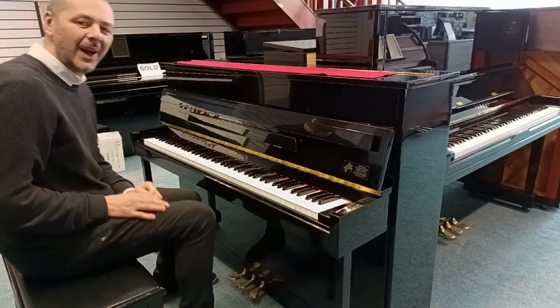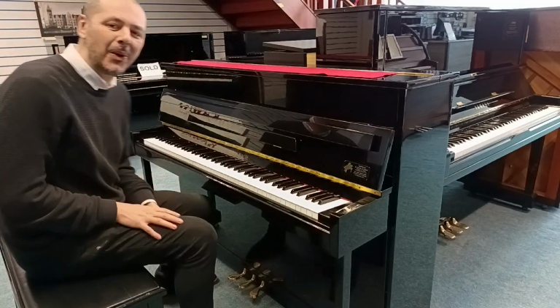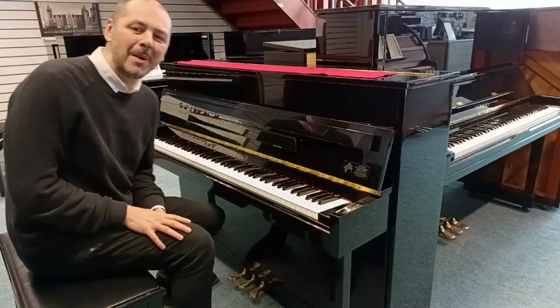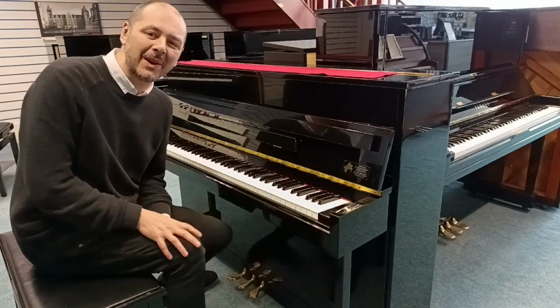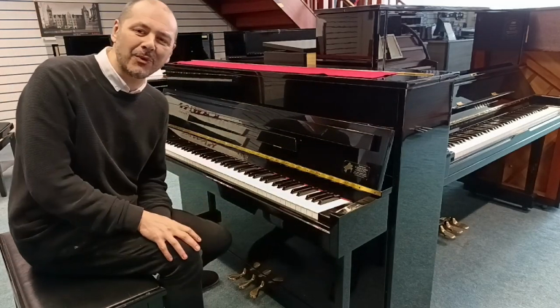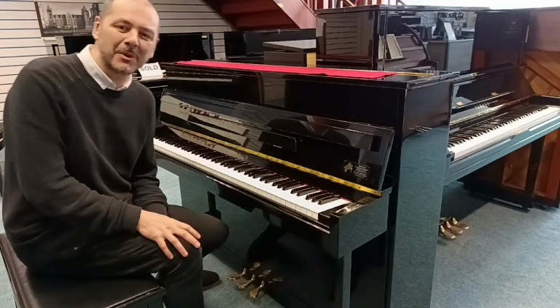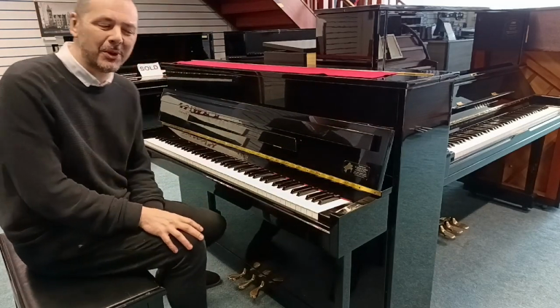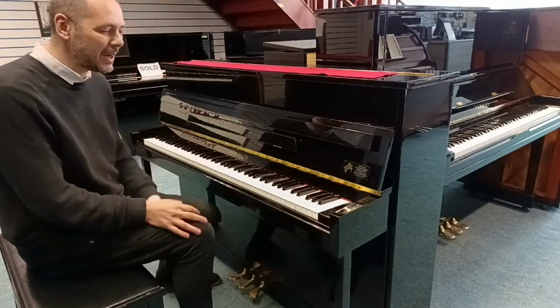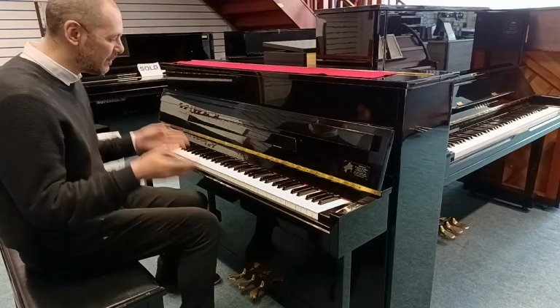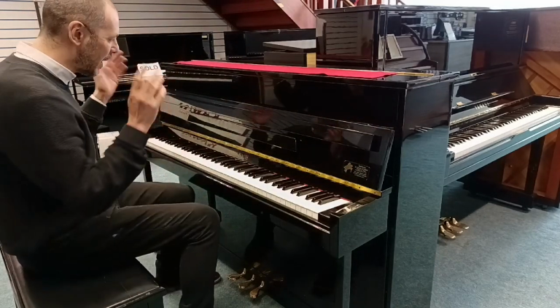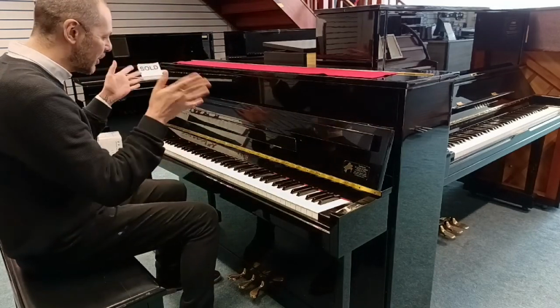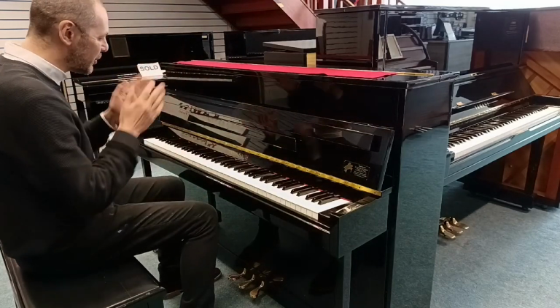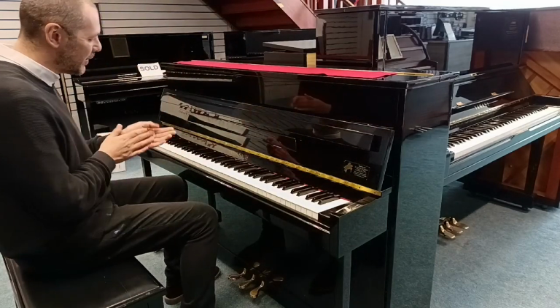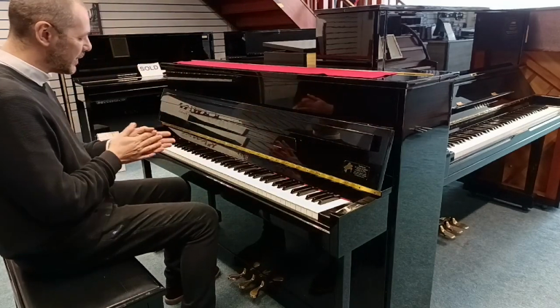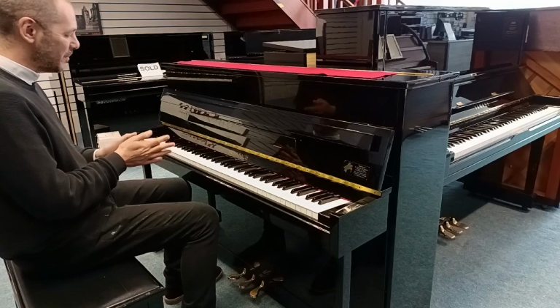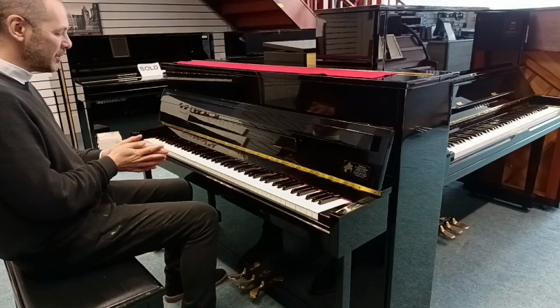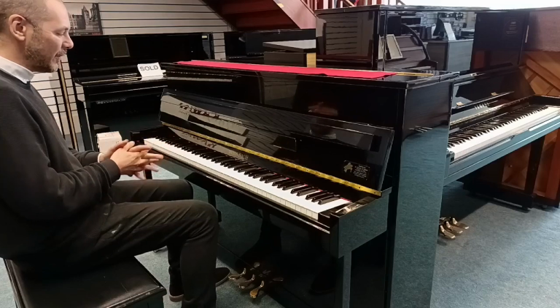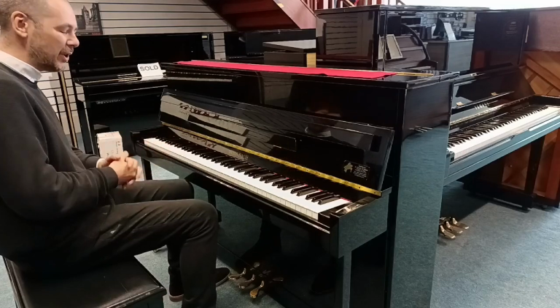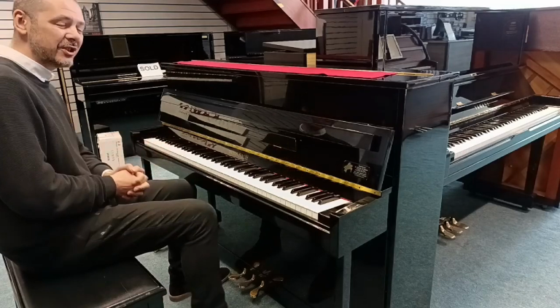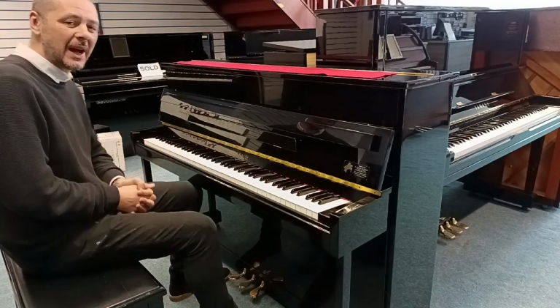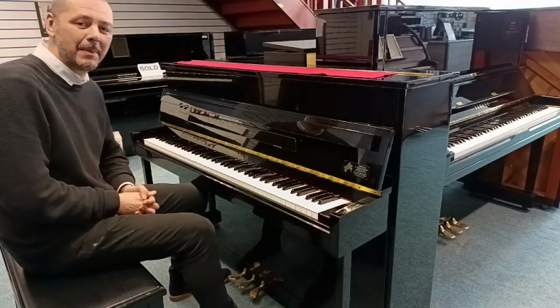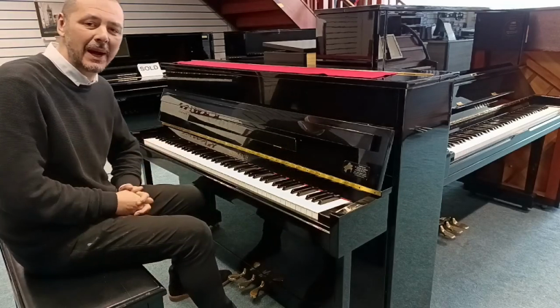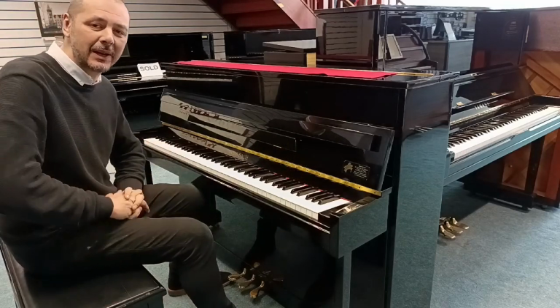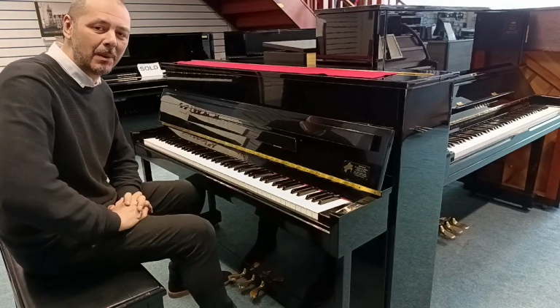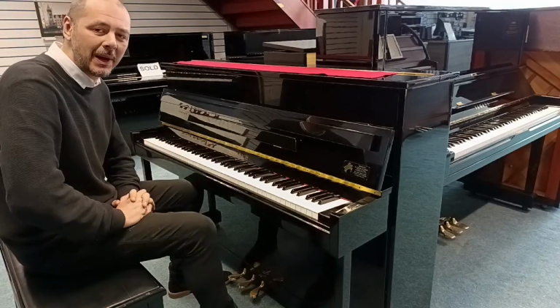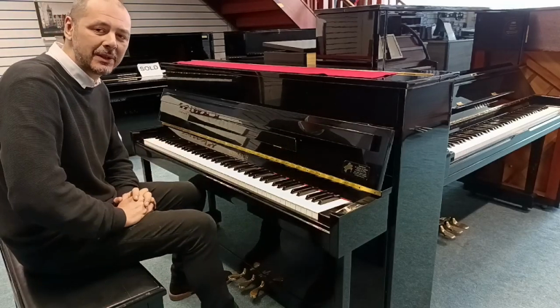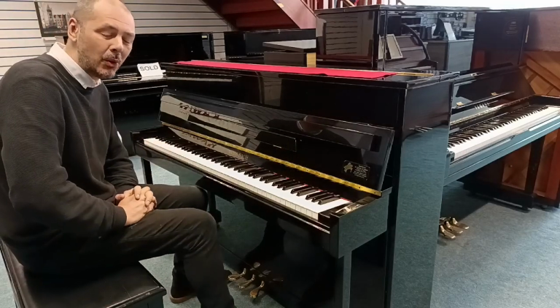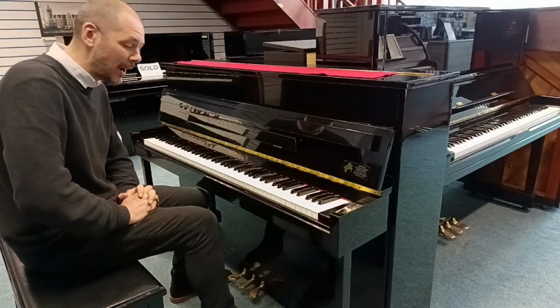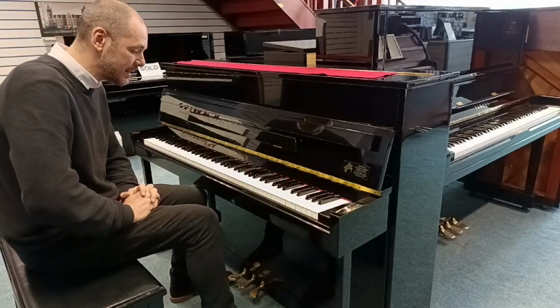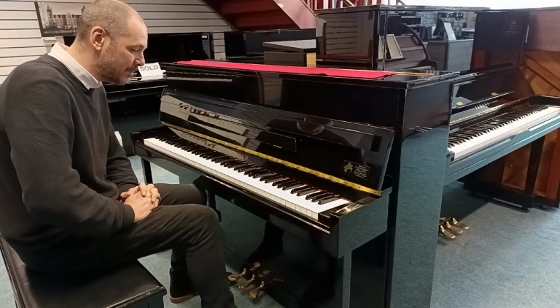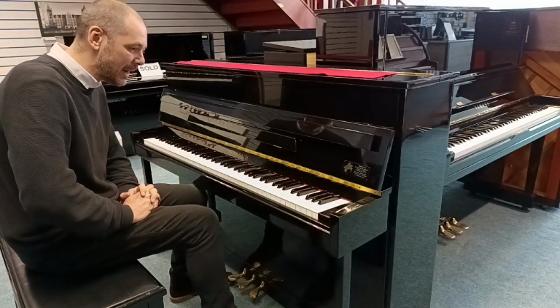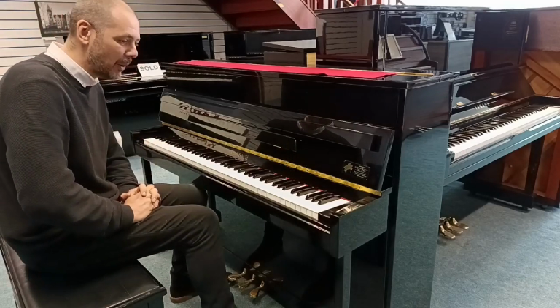Hello, I'm Kevin at Rumors Music. I'm going to show you this beautiful Steinbeck compact upright piano.